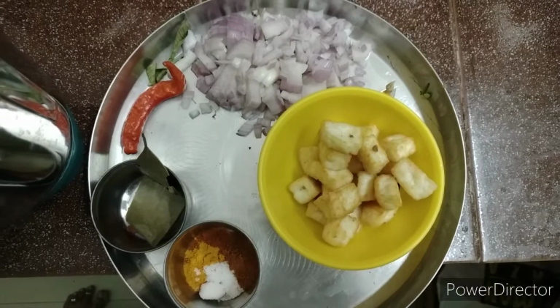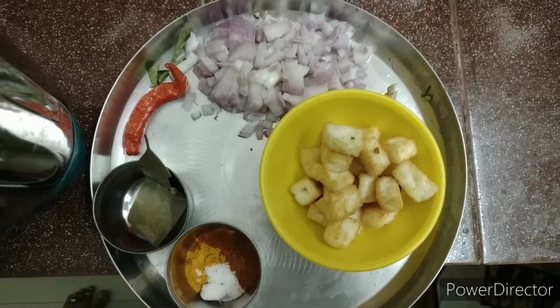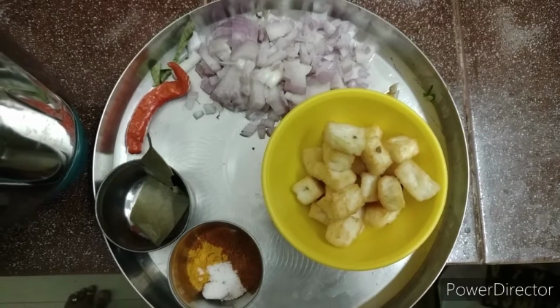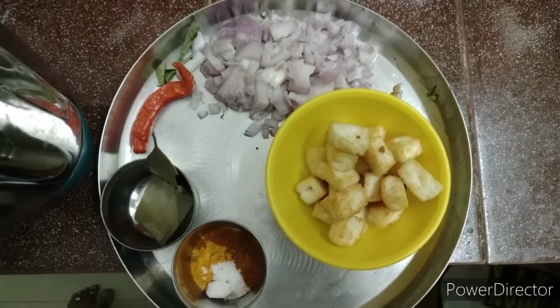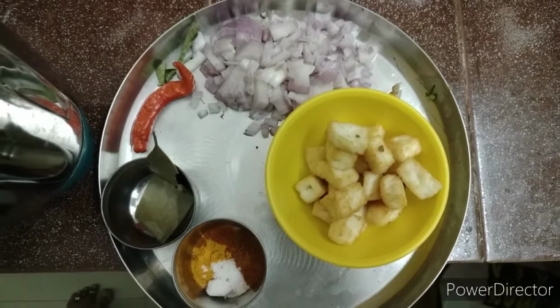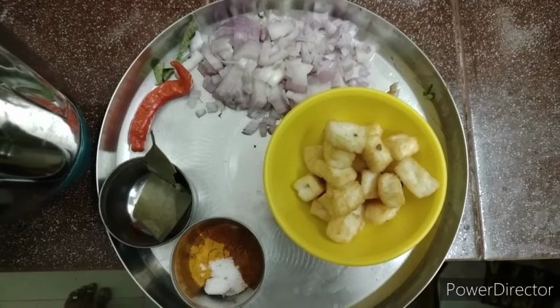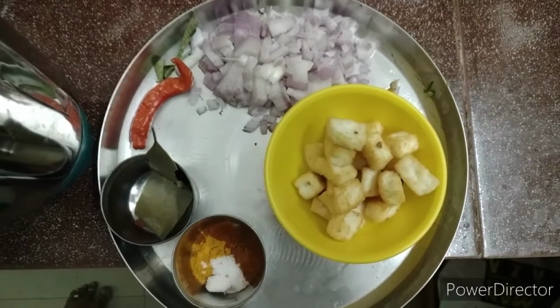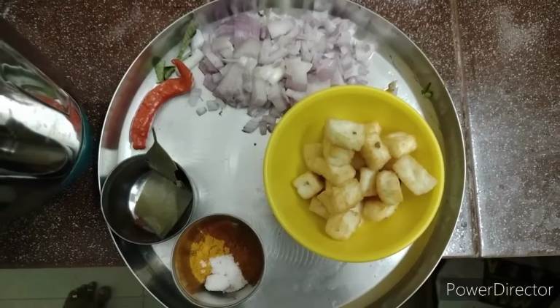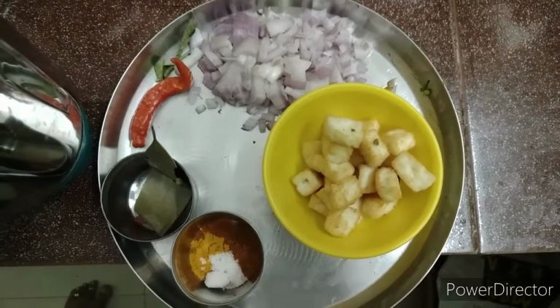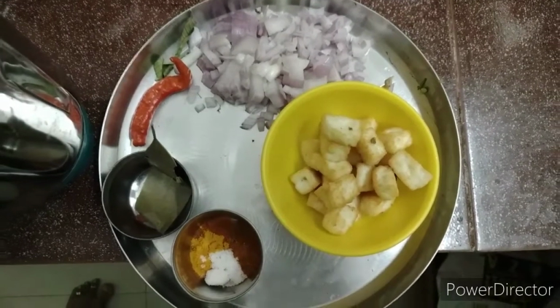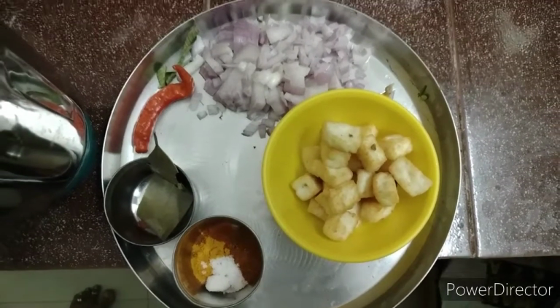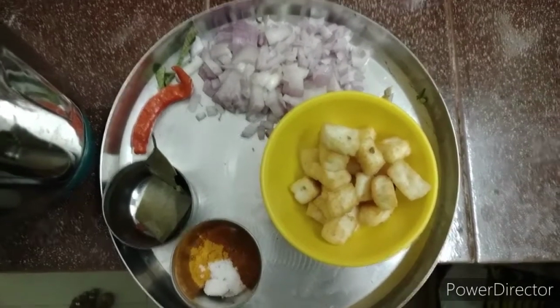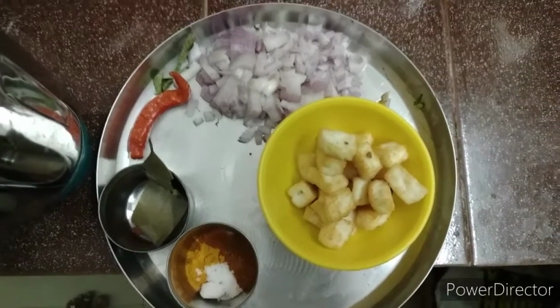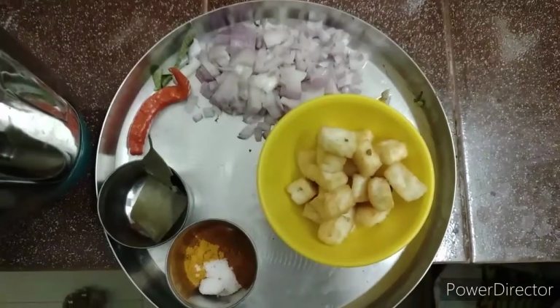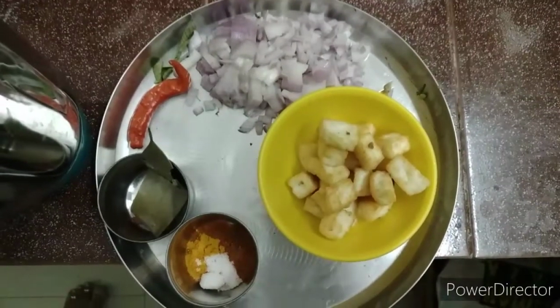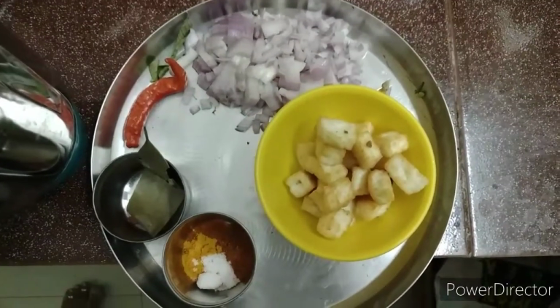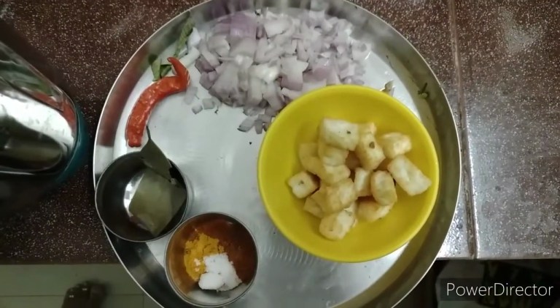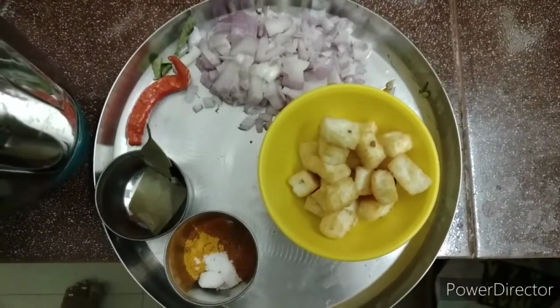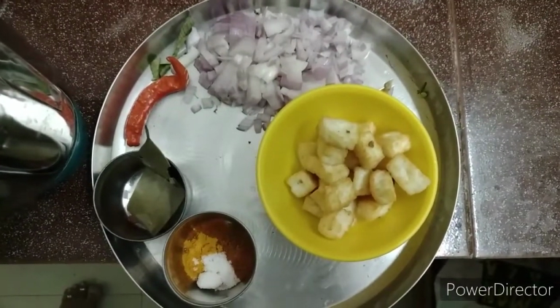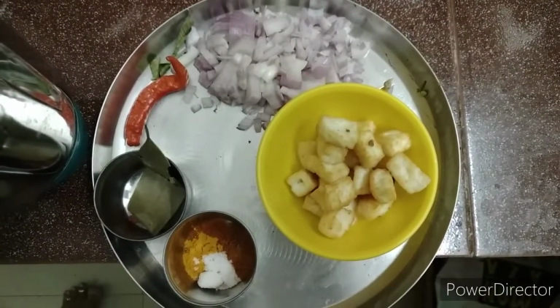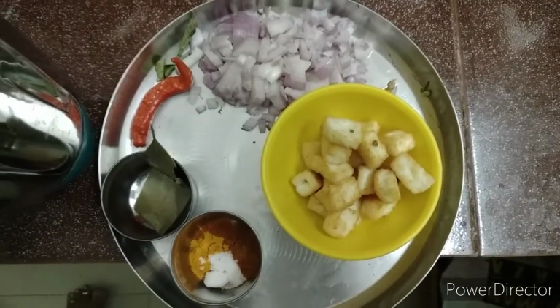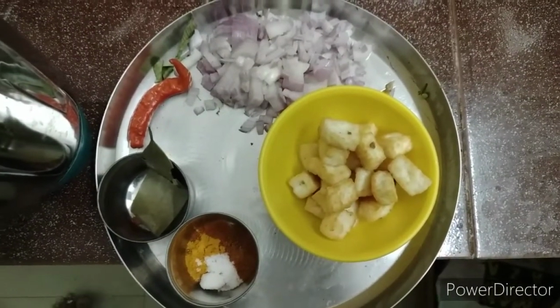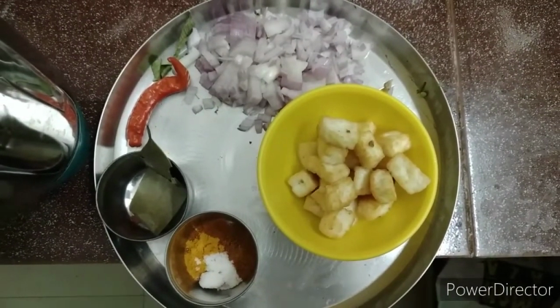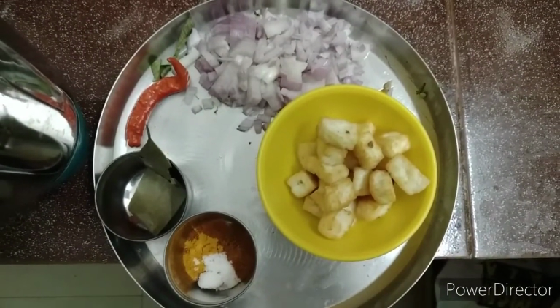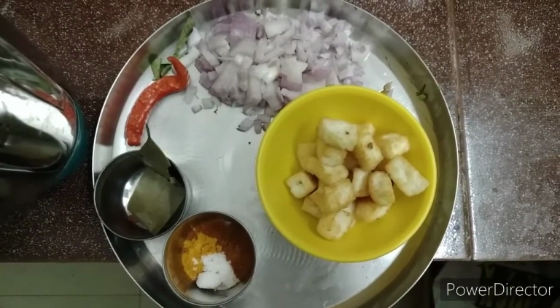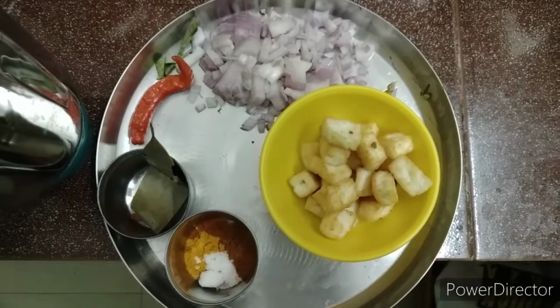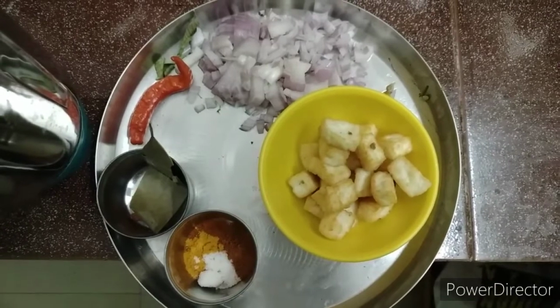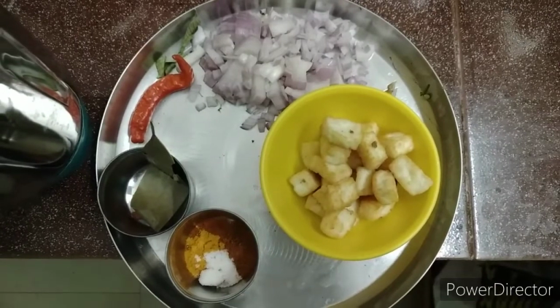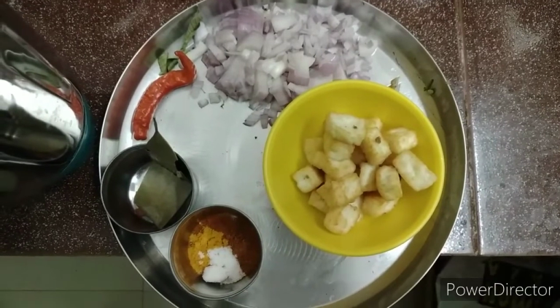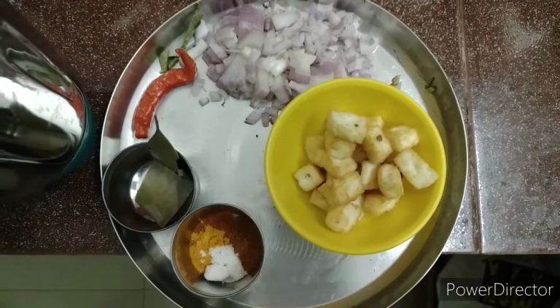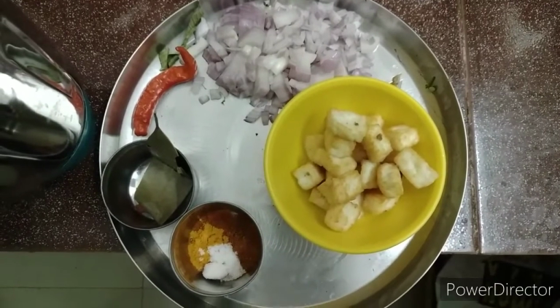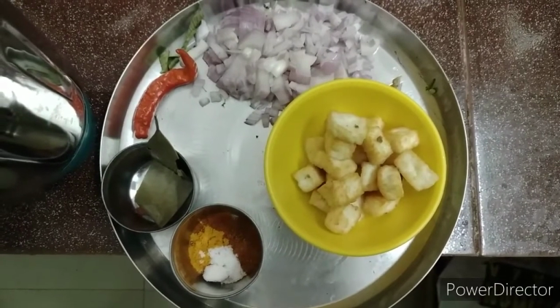Hi friends! Welcome to my channel! Today I am going to eat a lot of simple ingredients.